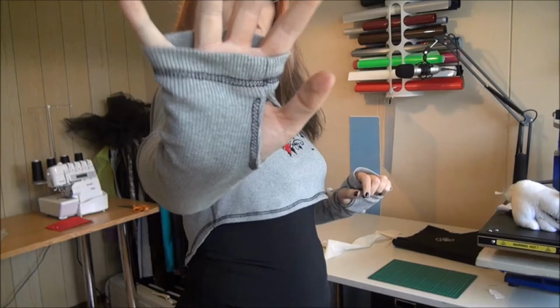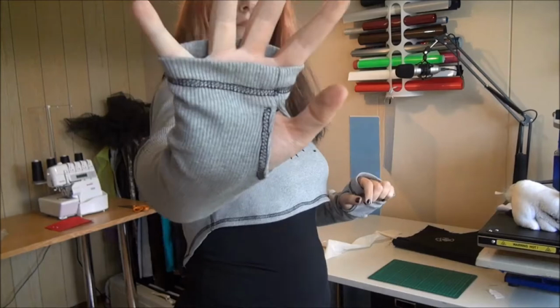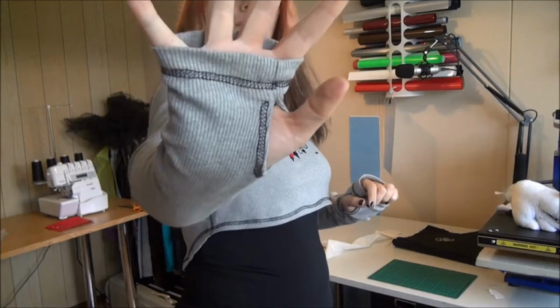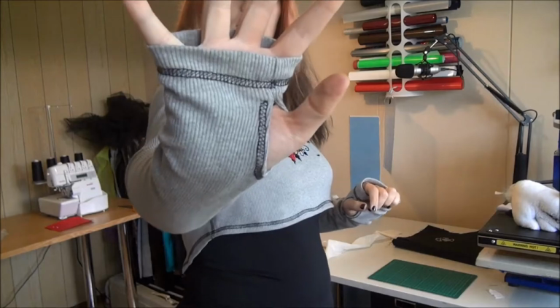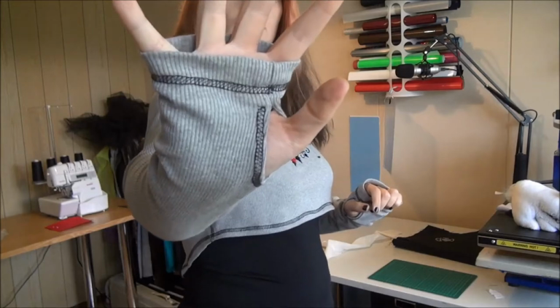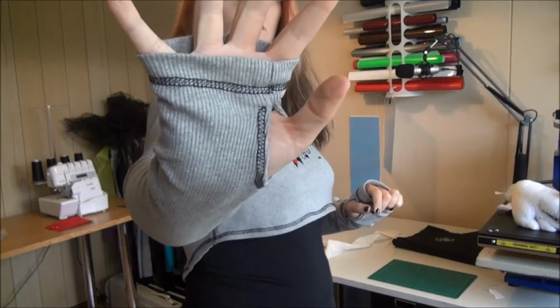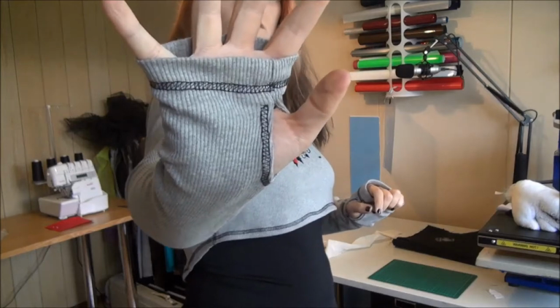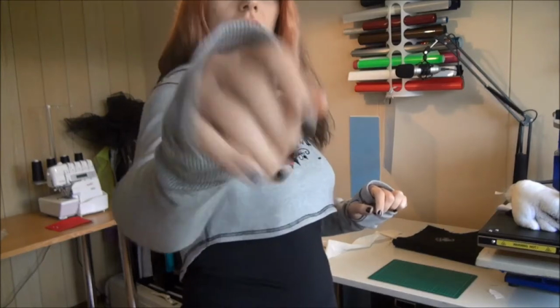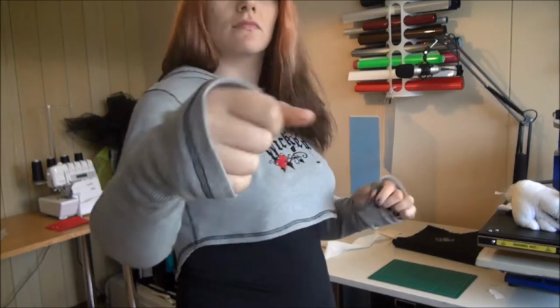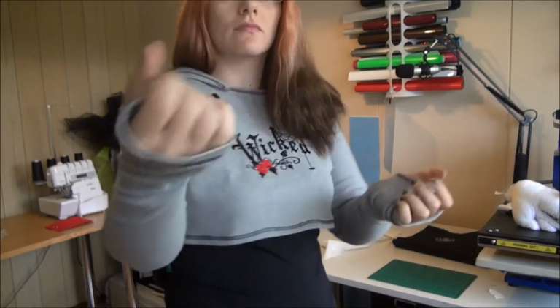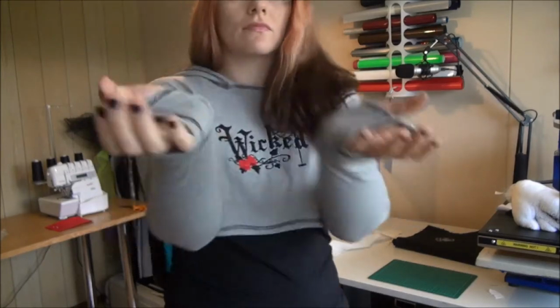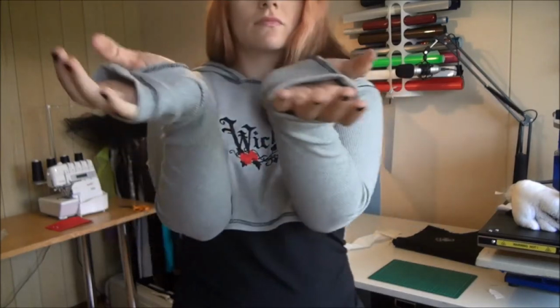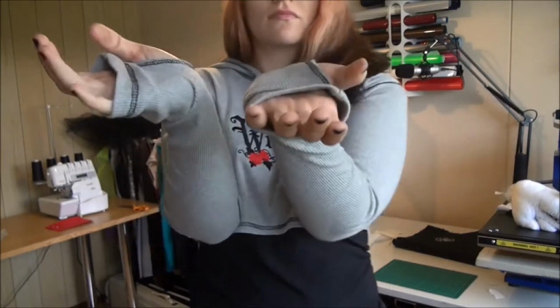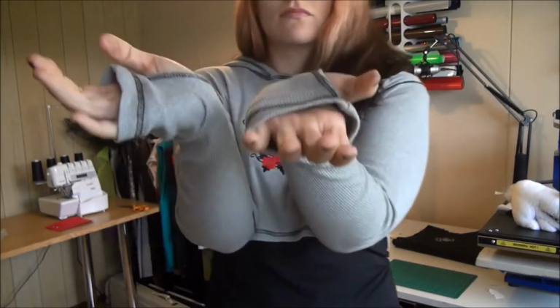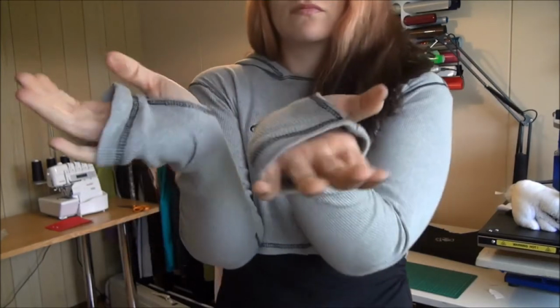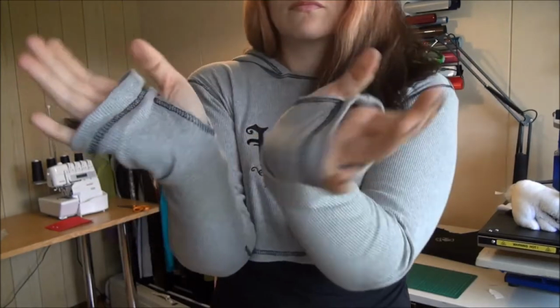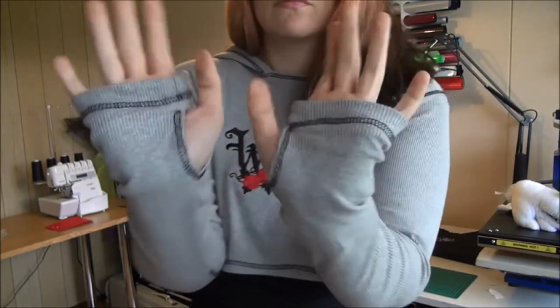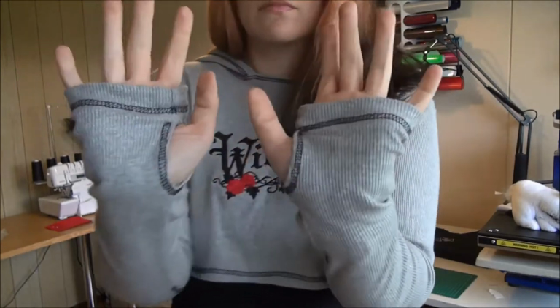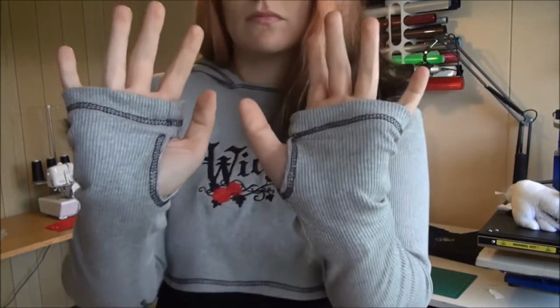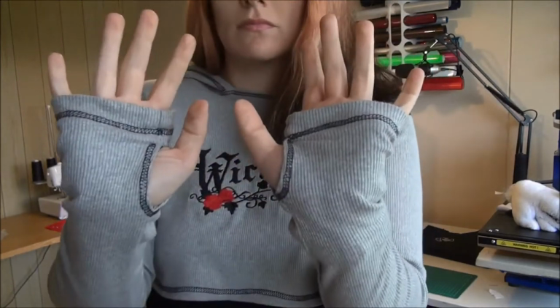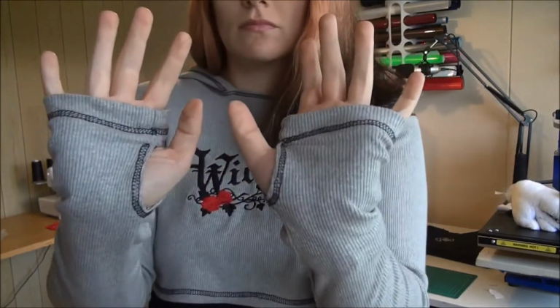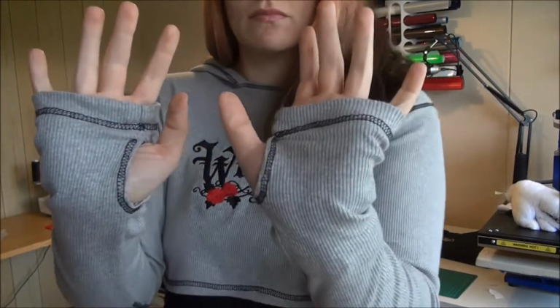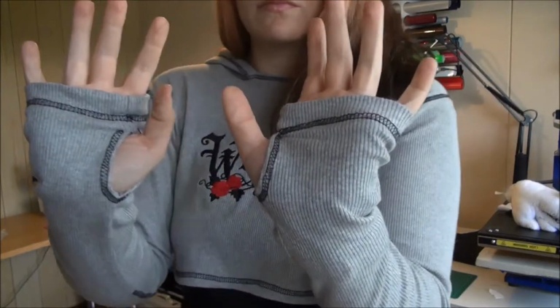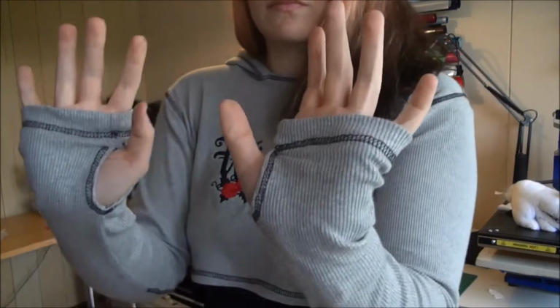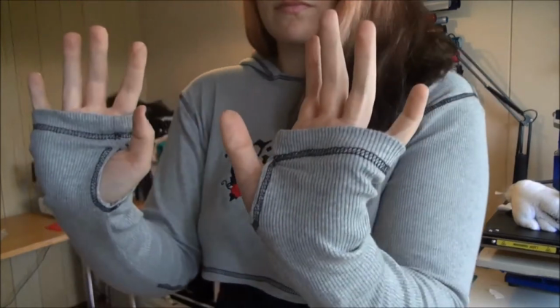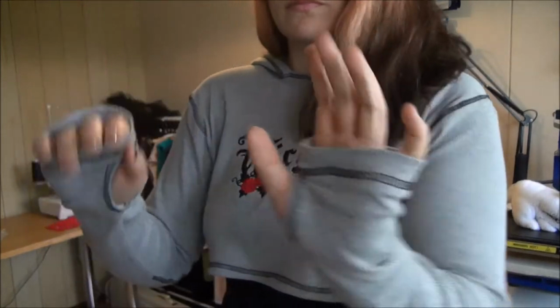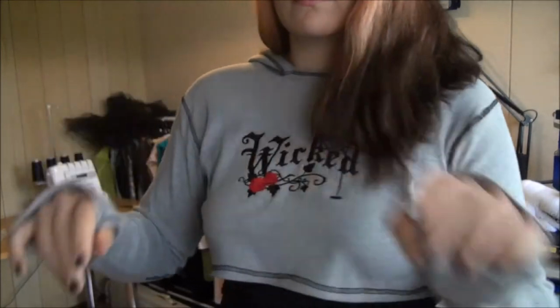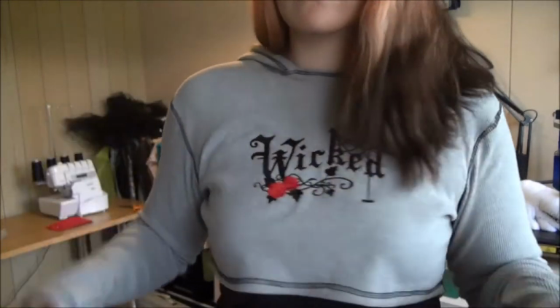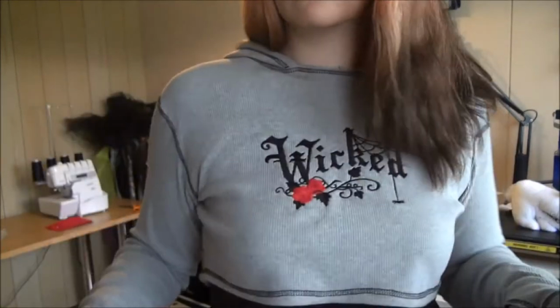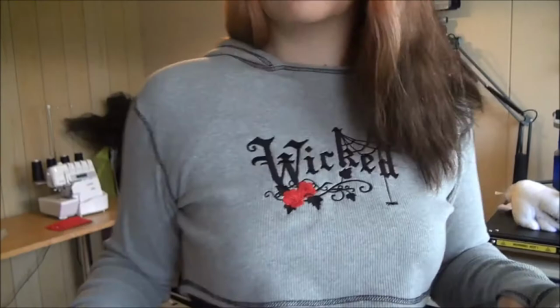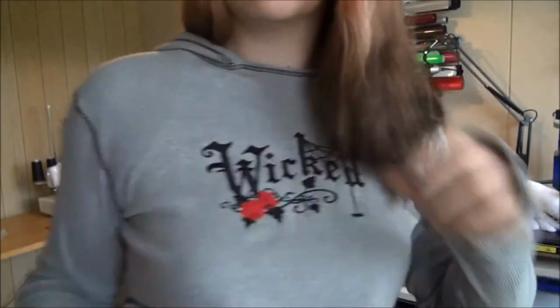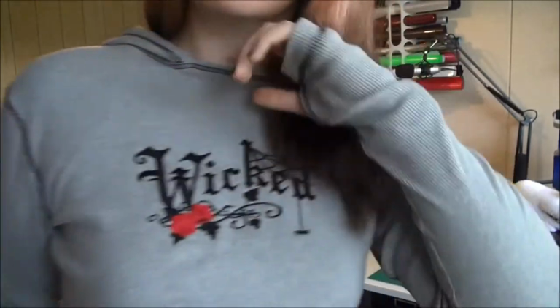Hello again! This is a video of me making a hooded crop shirt with thumb holes.